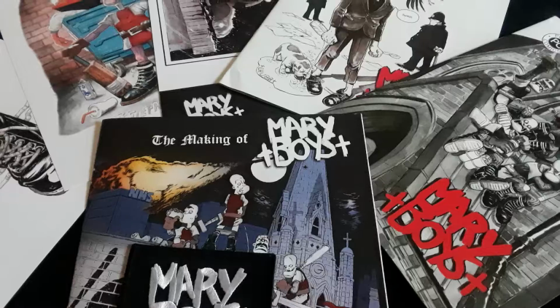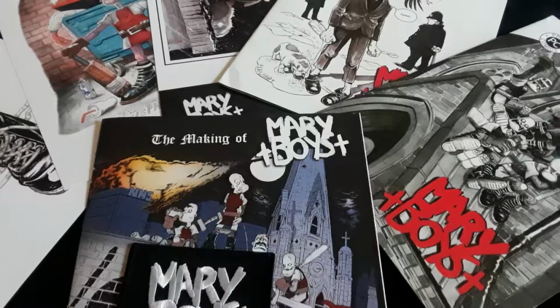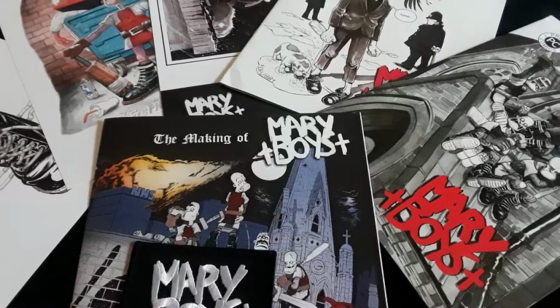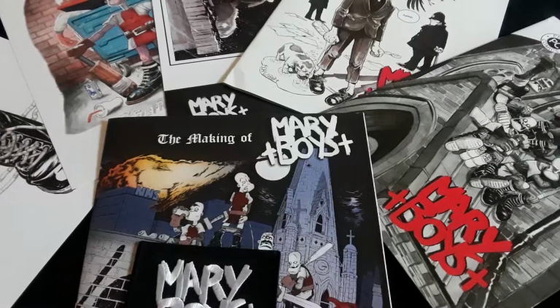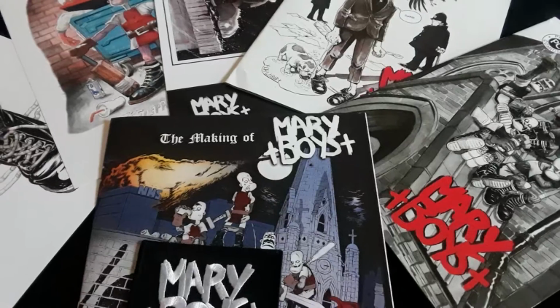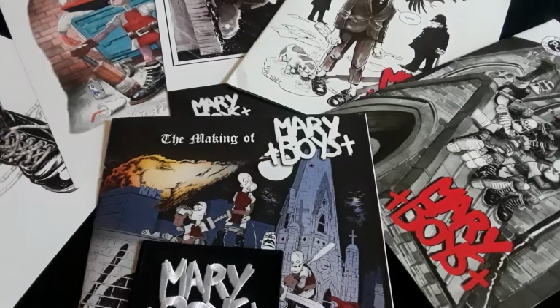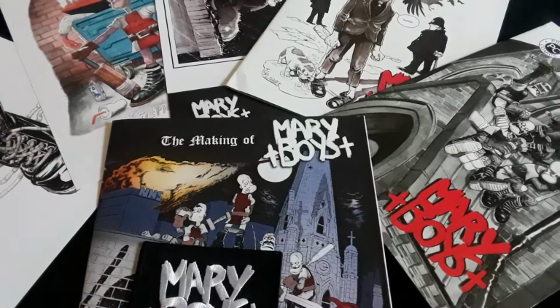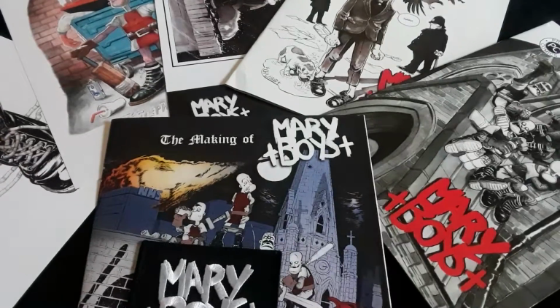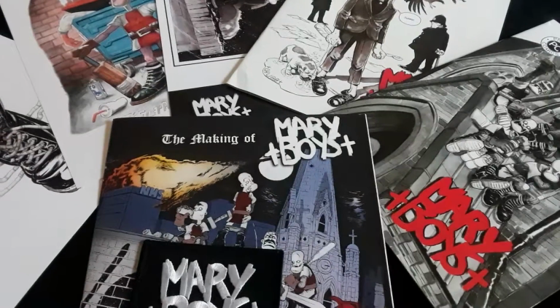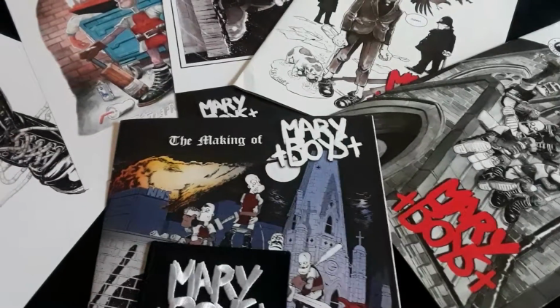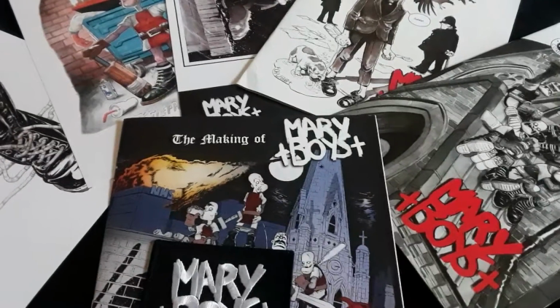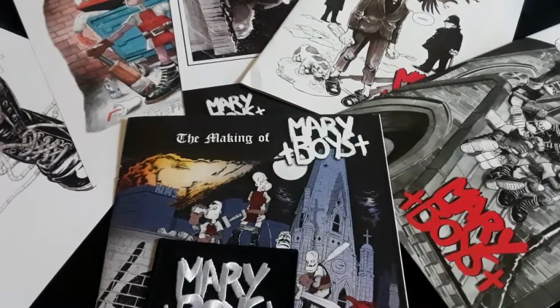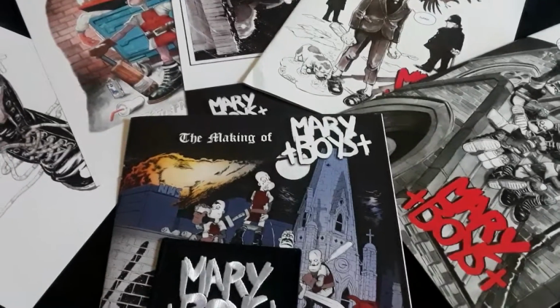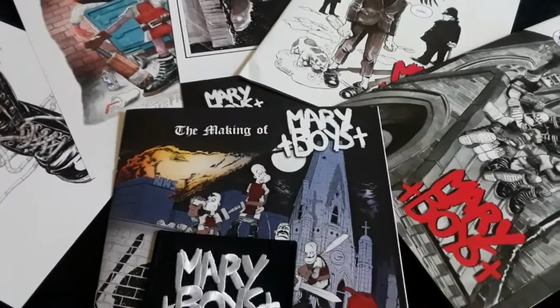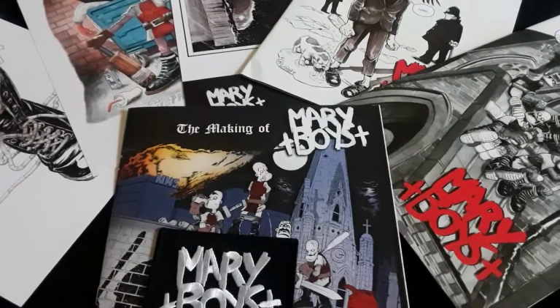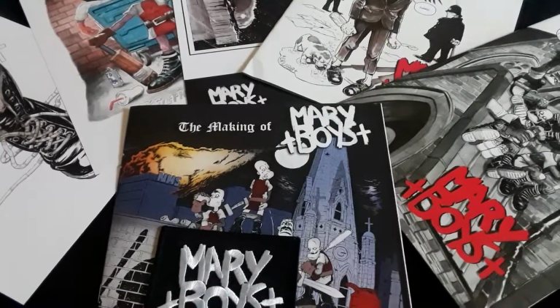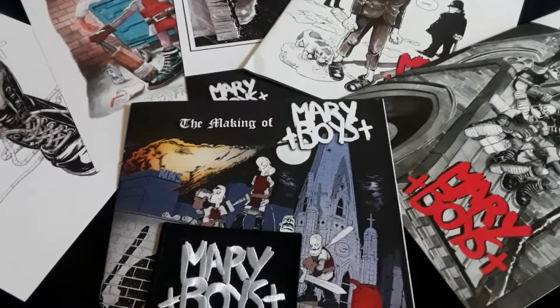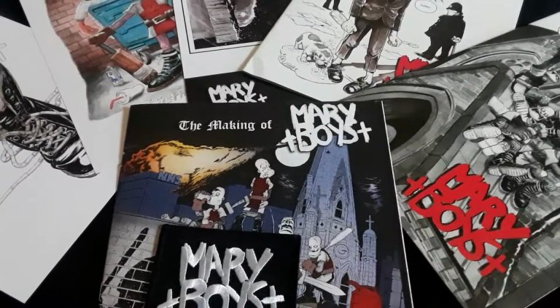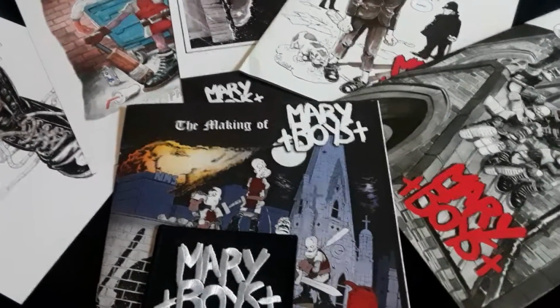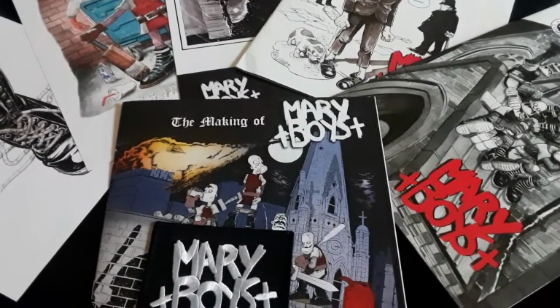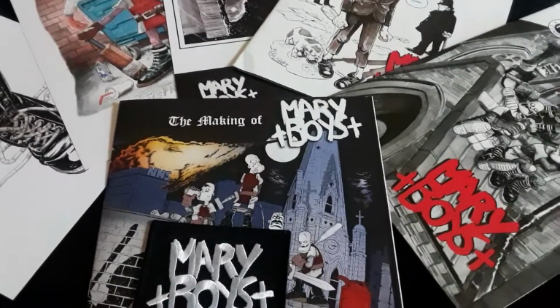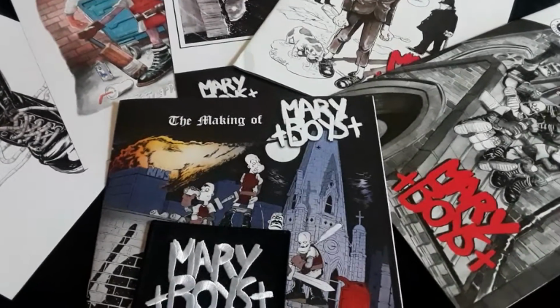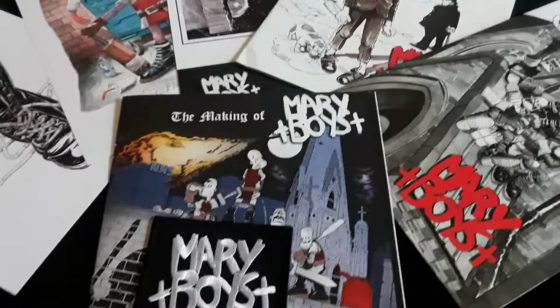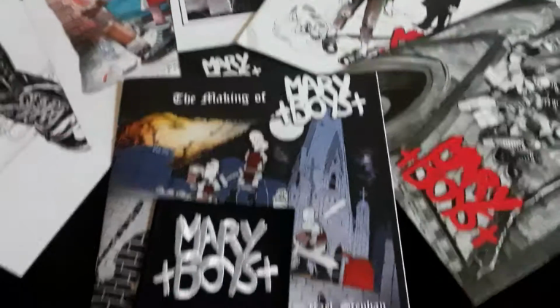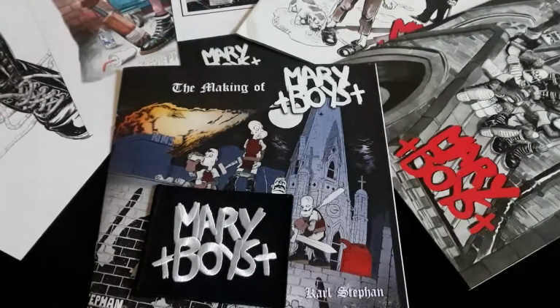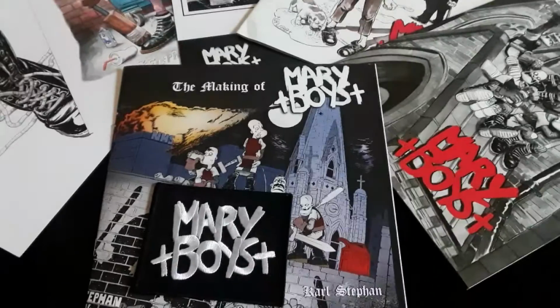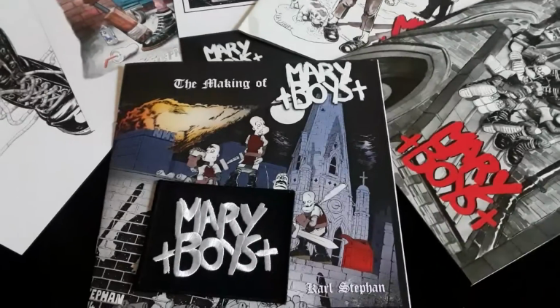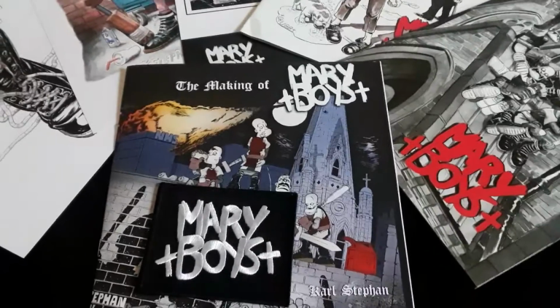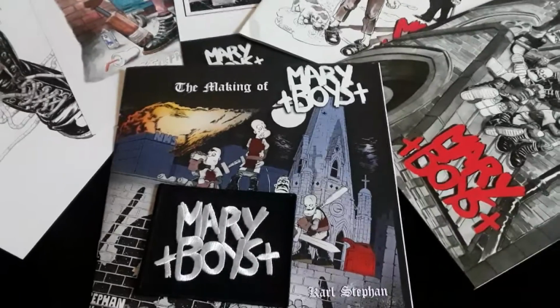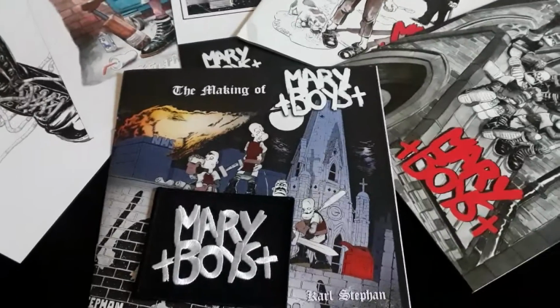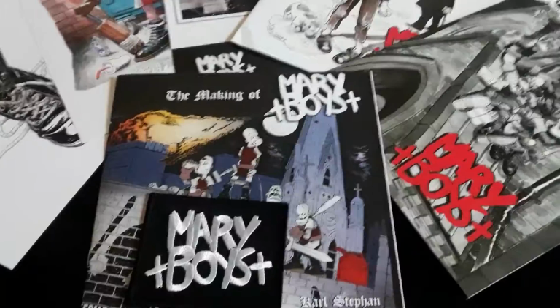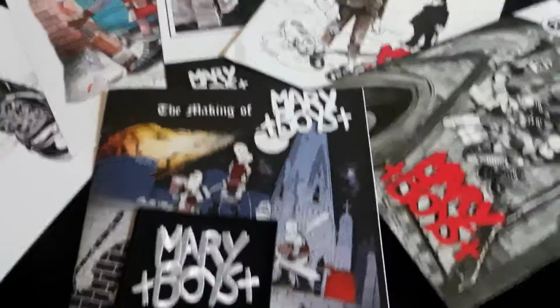Hey everybody, Bad Merc here today. Today I'm going to be reviewing Merry Boys by Carl Stepan.